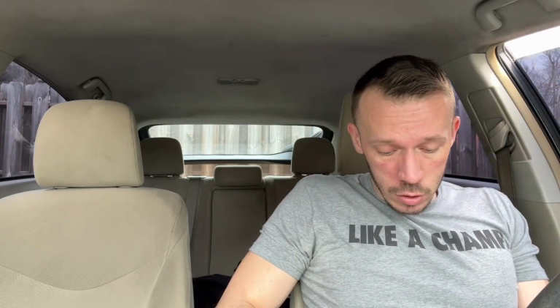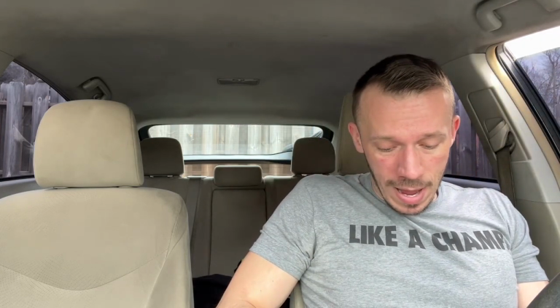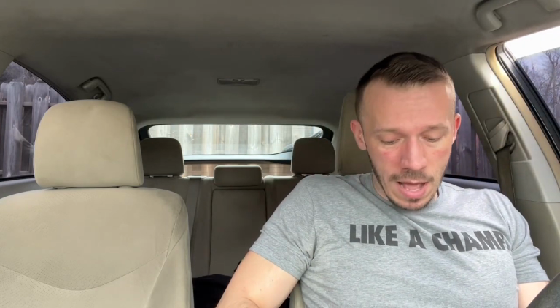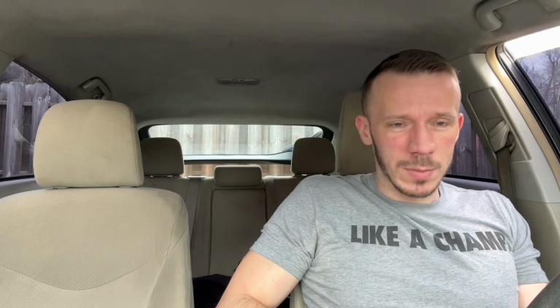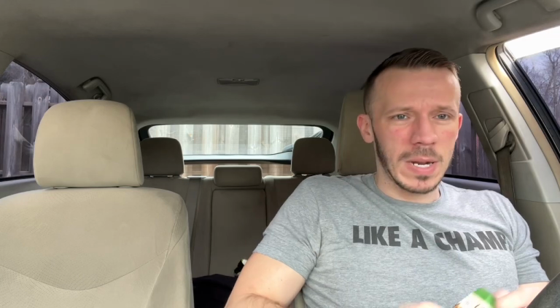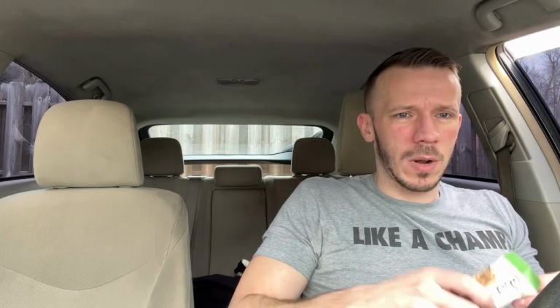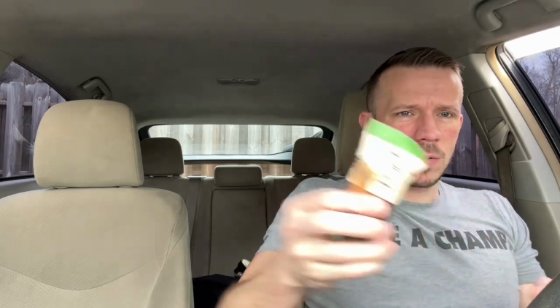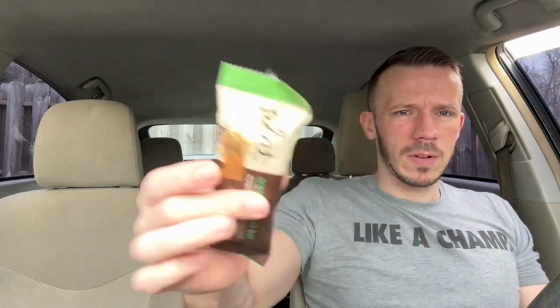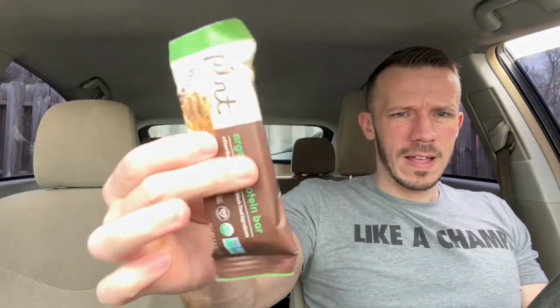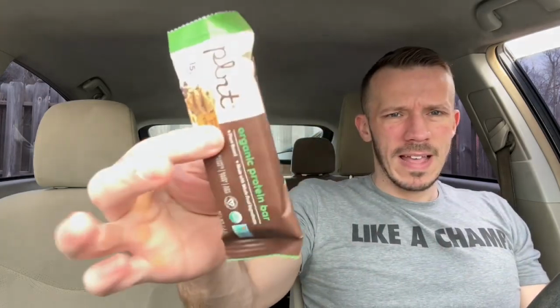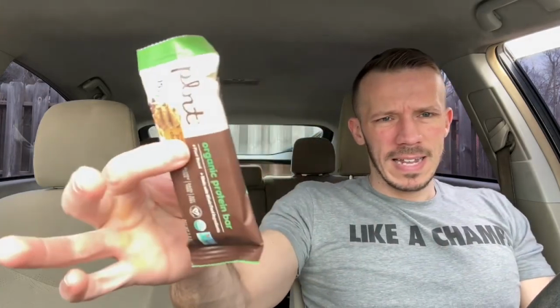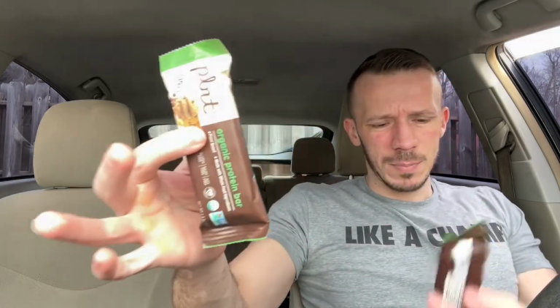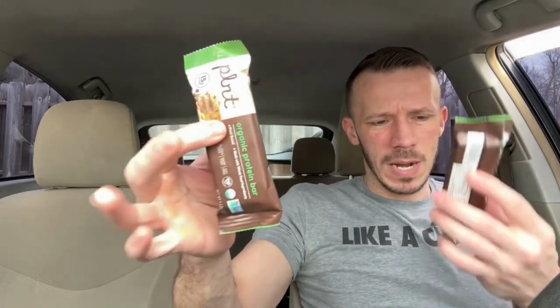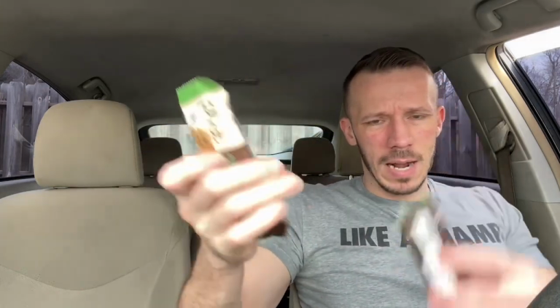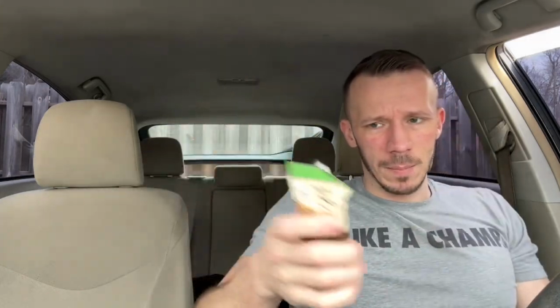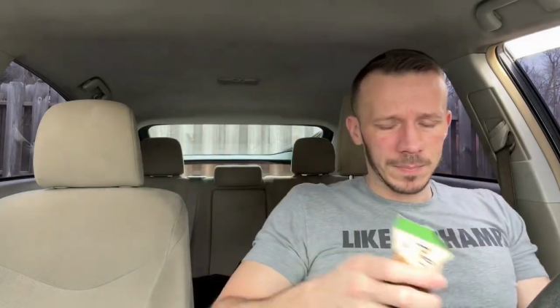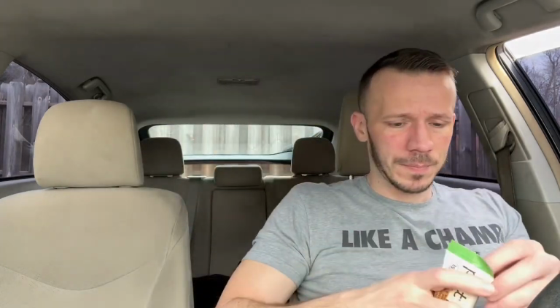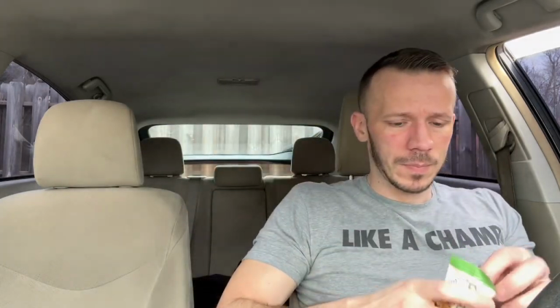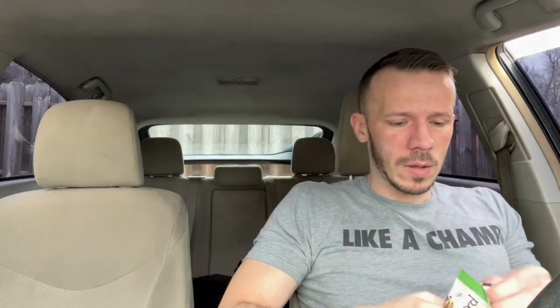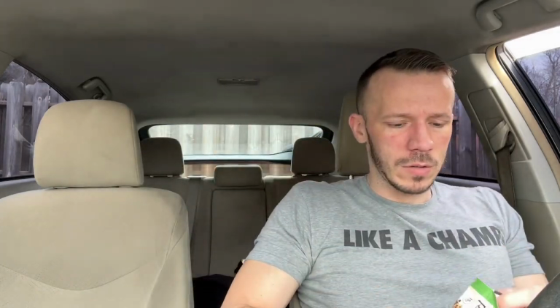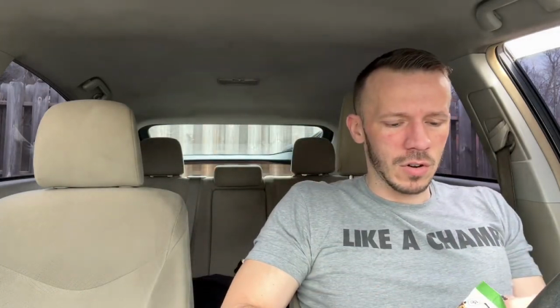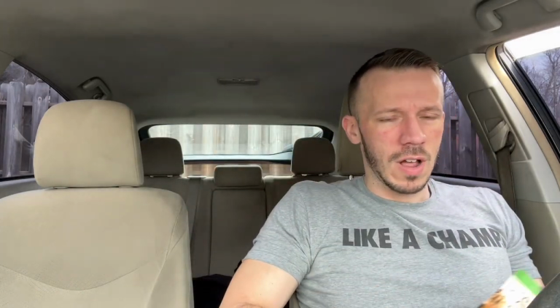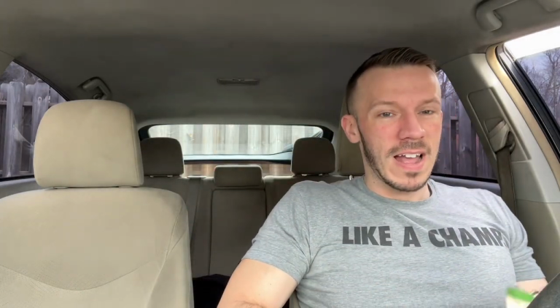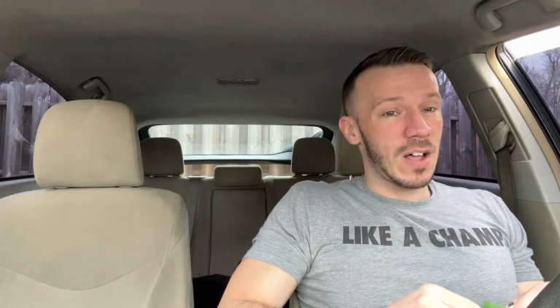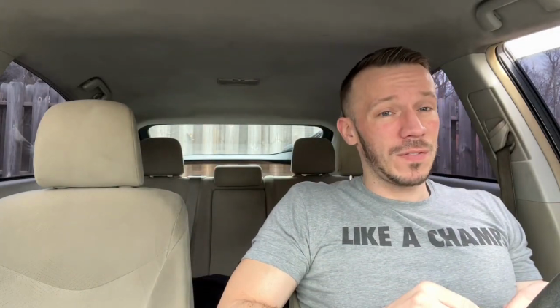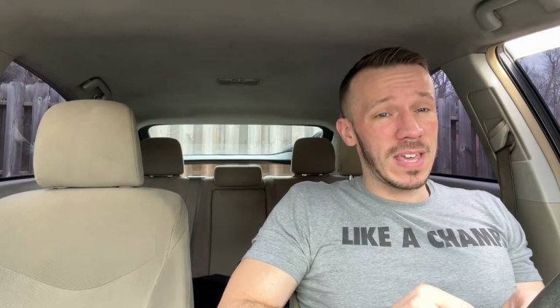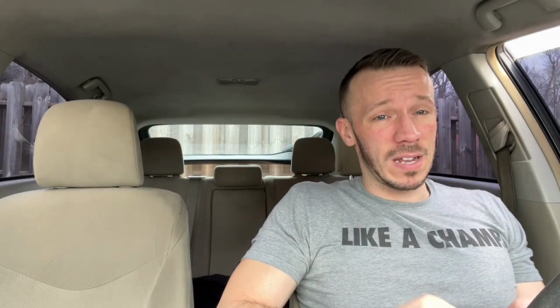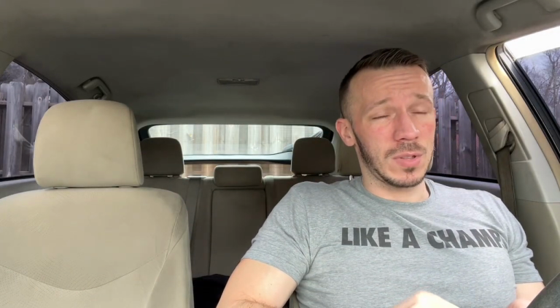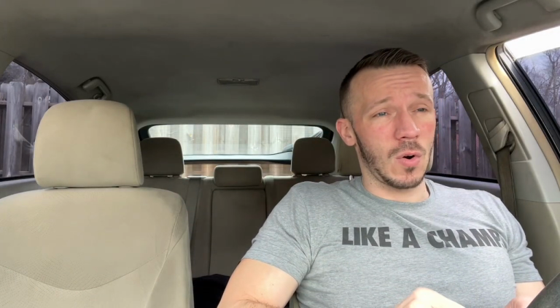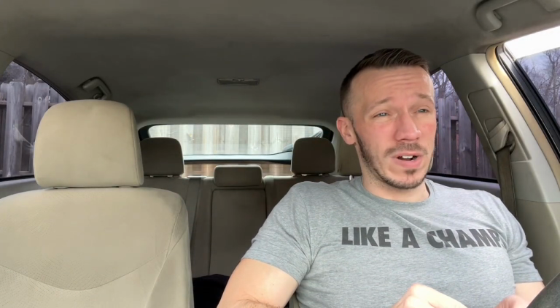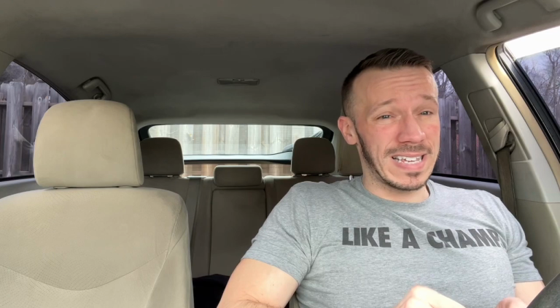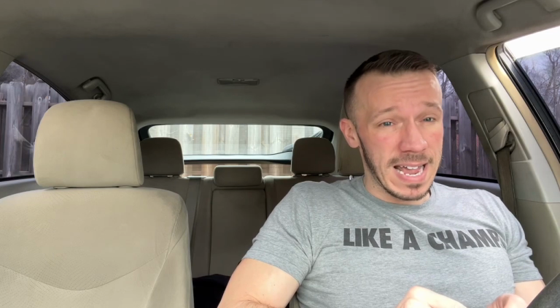Let's go ahead and try it out — this is the peanut butter chocolate chip and this is the banana nut. These are not only vegan but also organic.